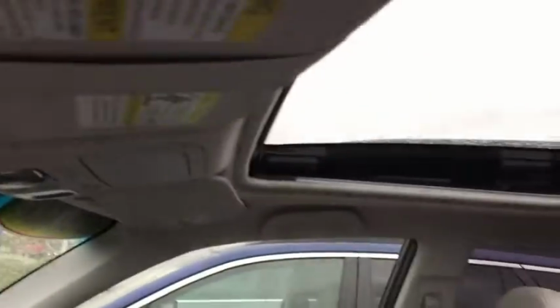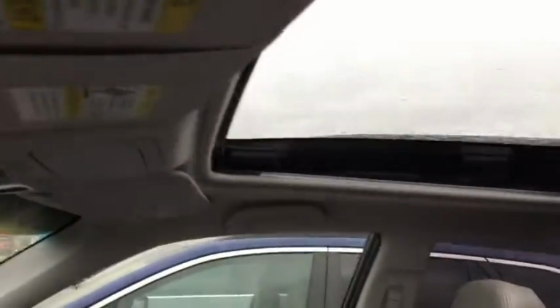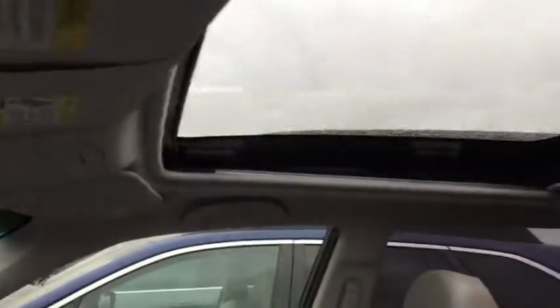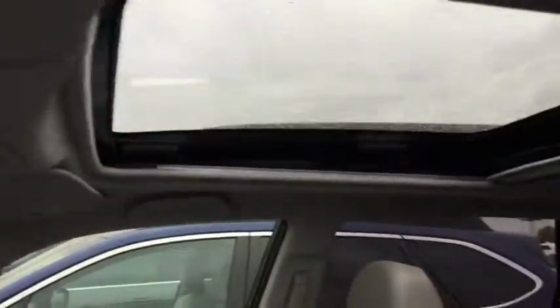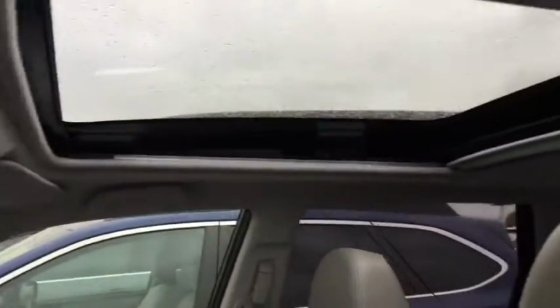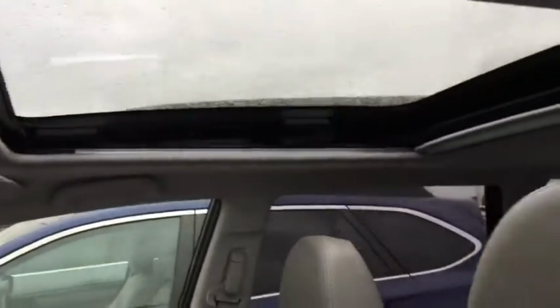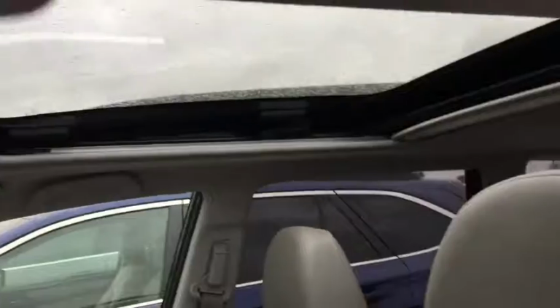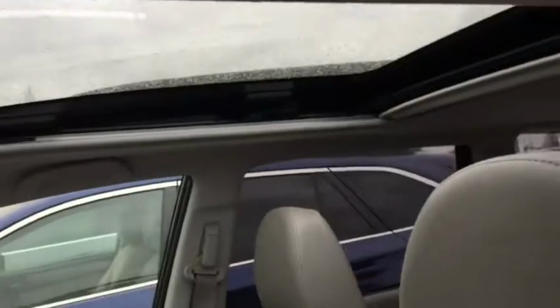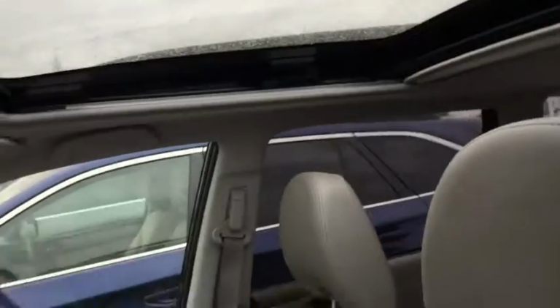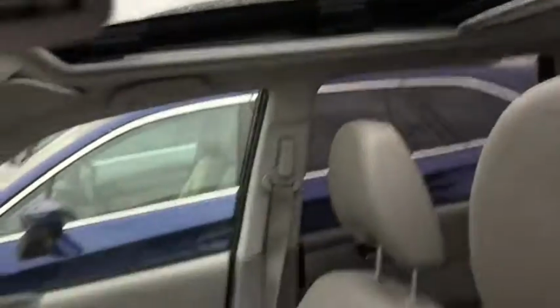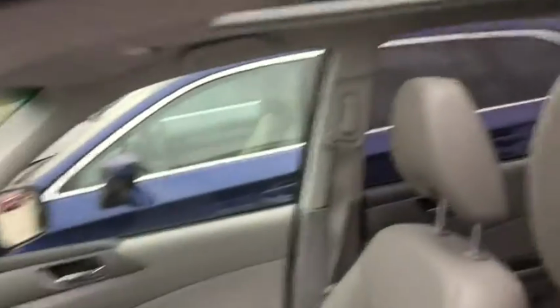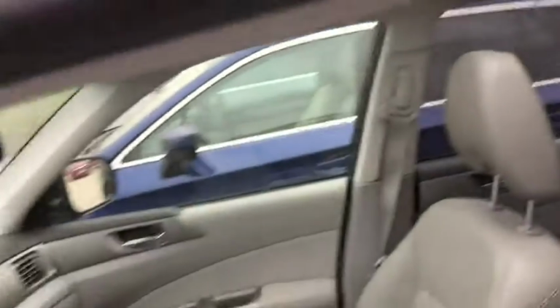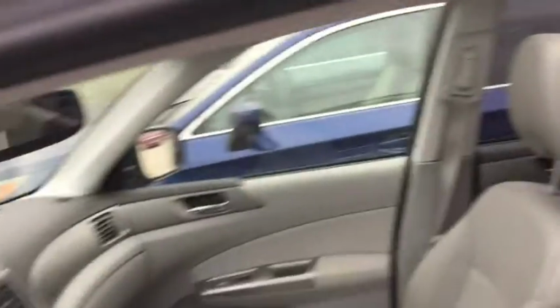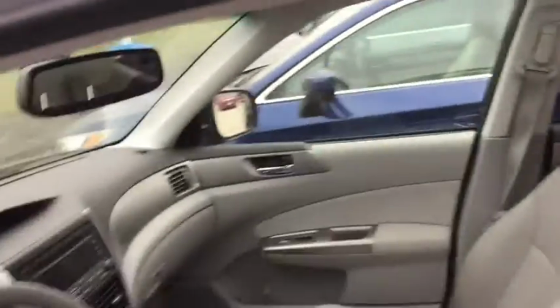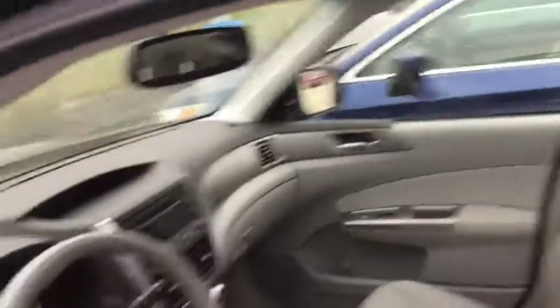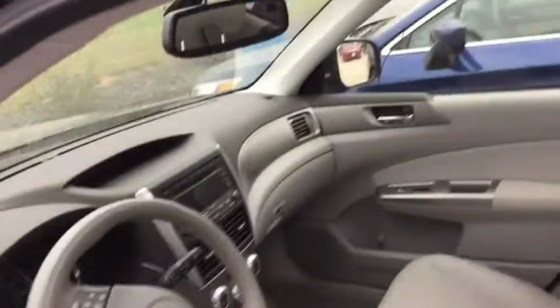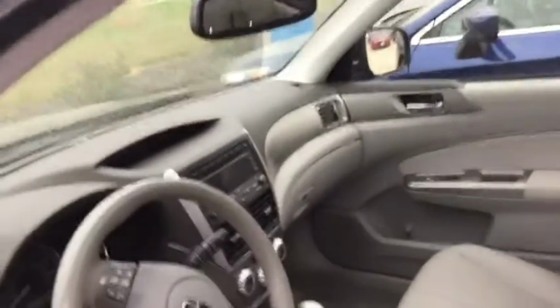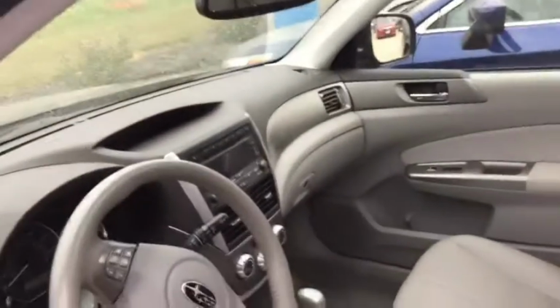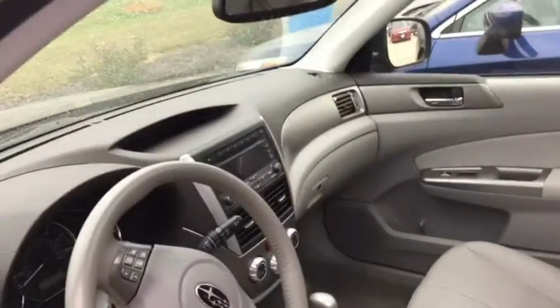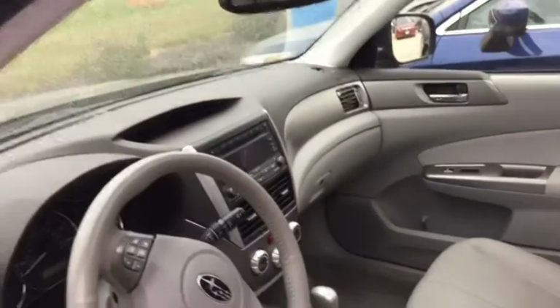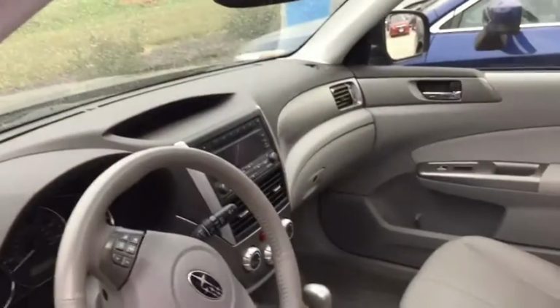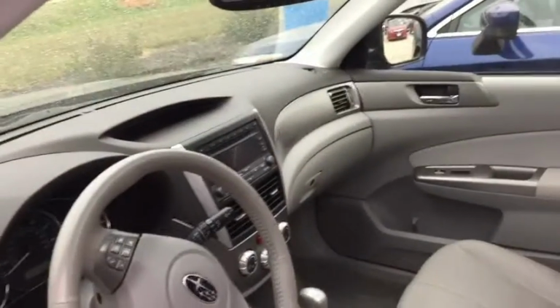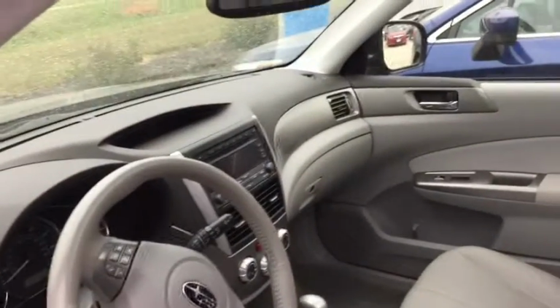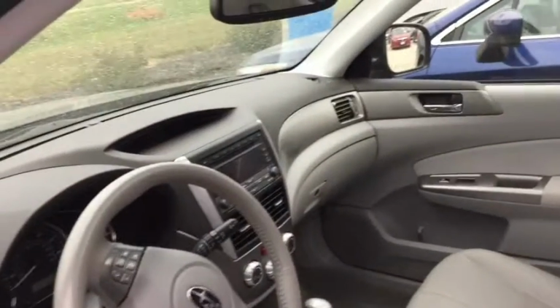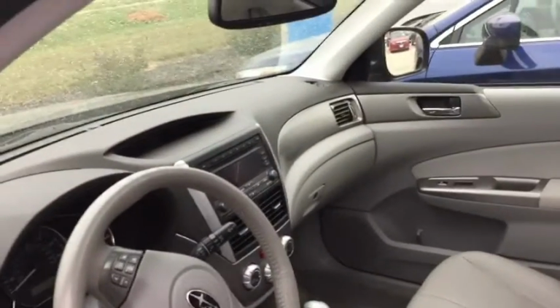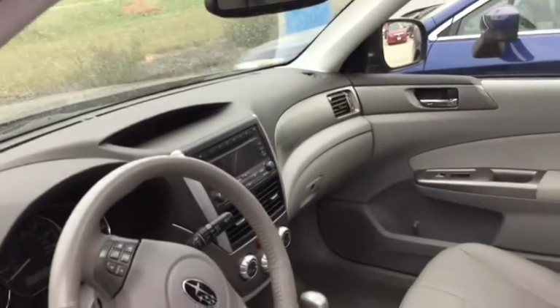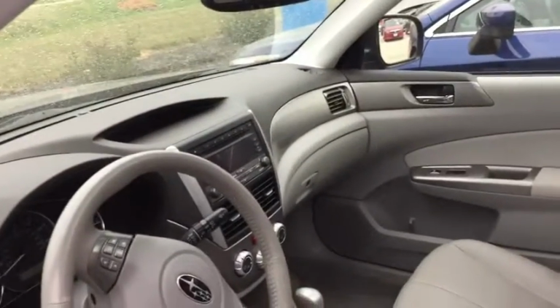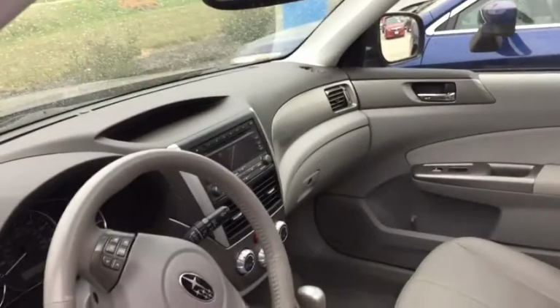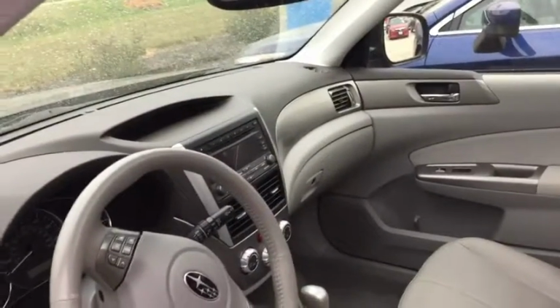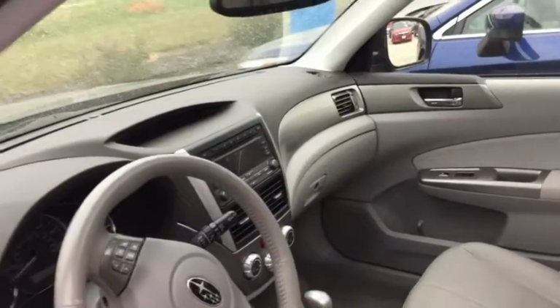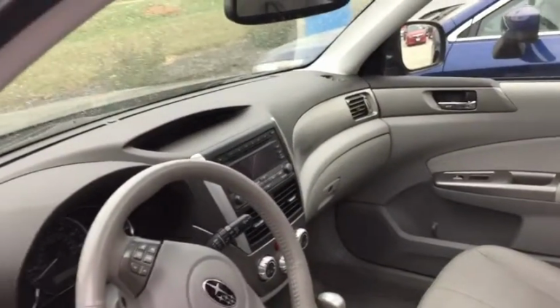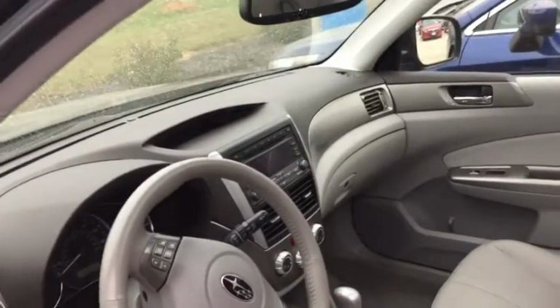Excellent shape as I promised. No odors, not a smoker. It's a very nice car.